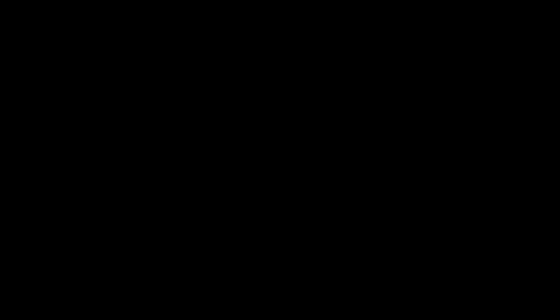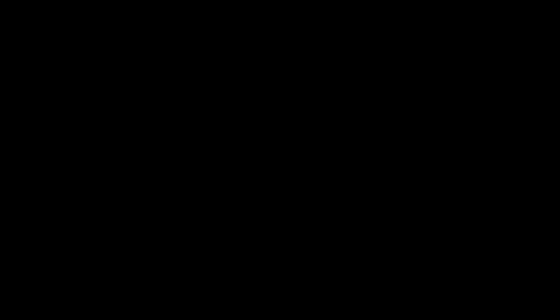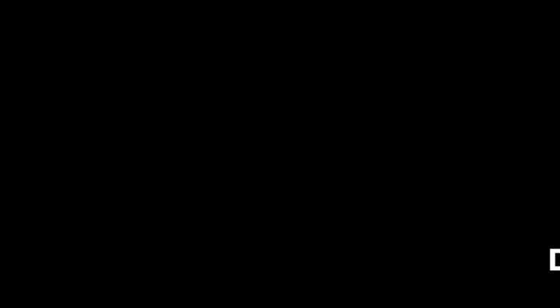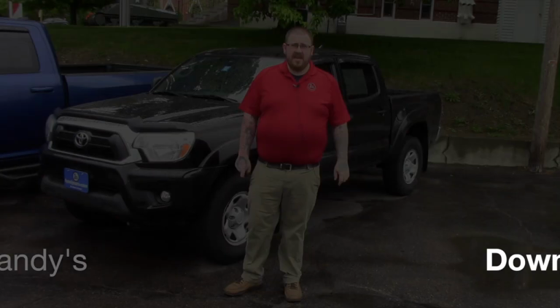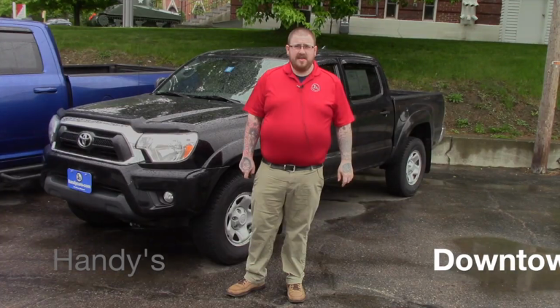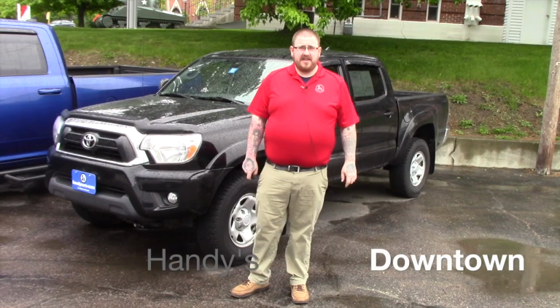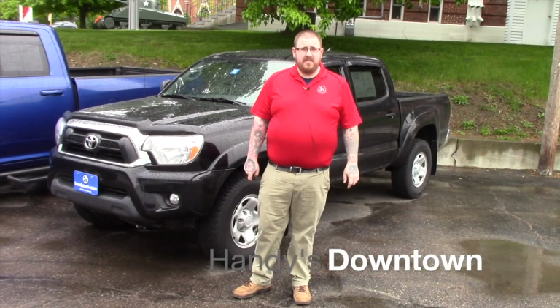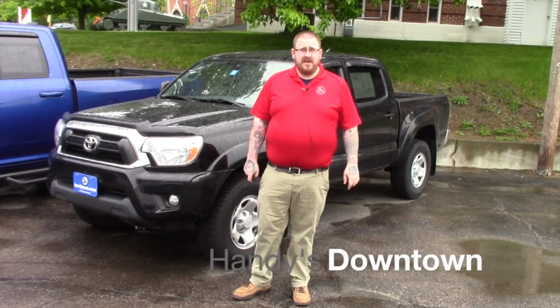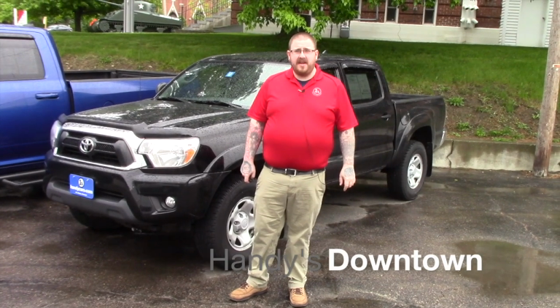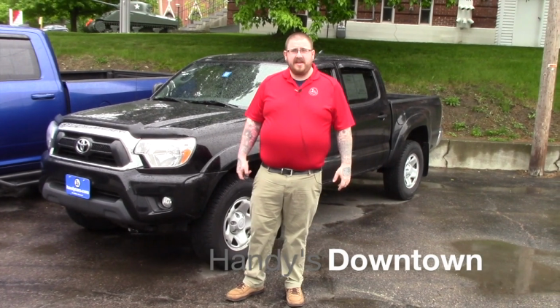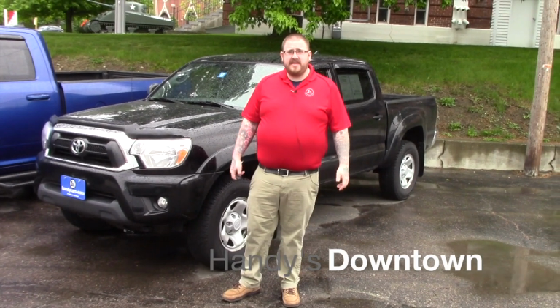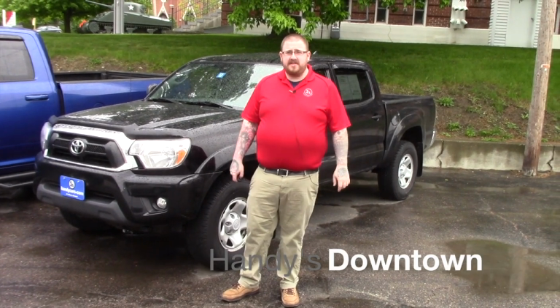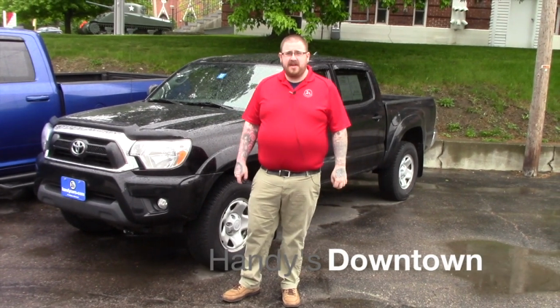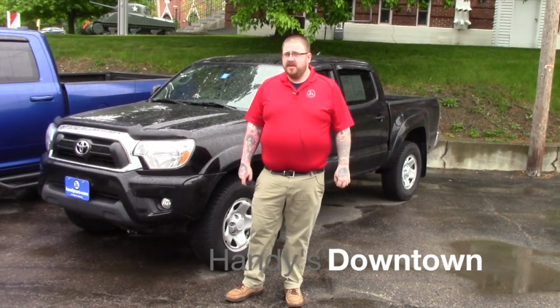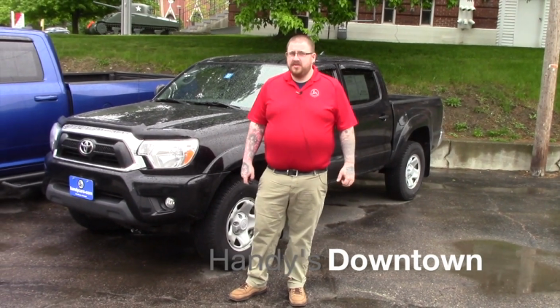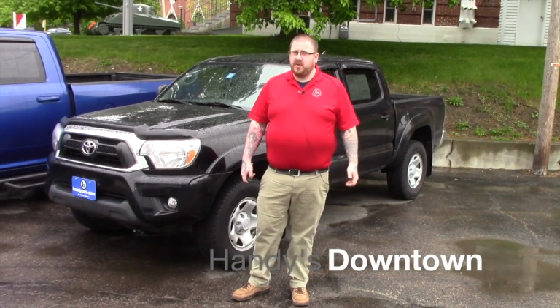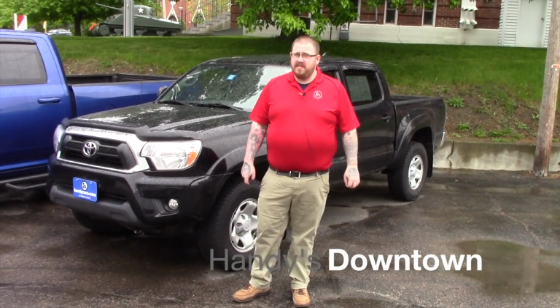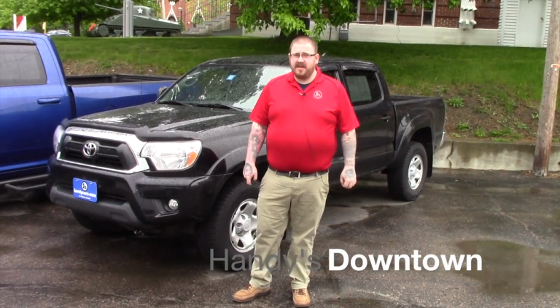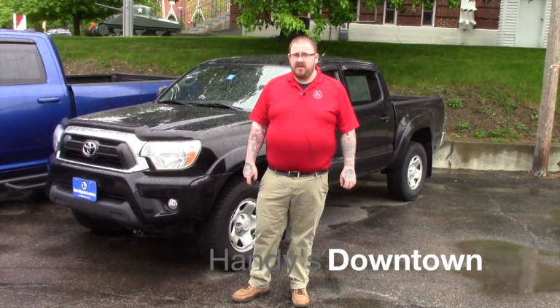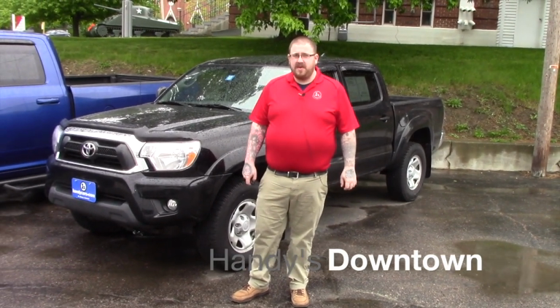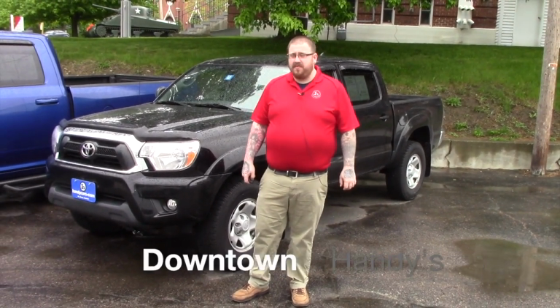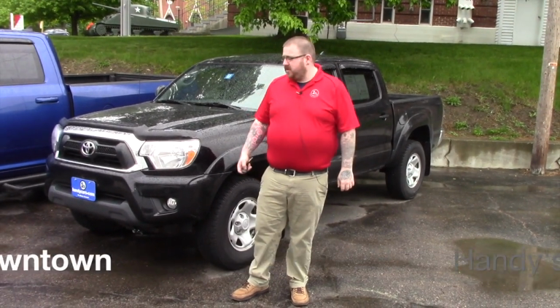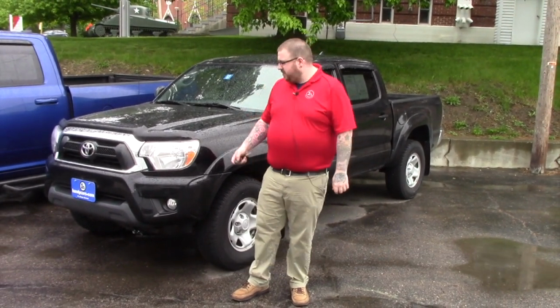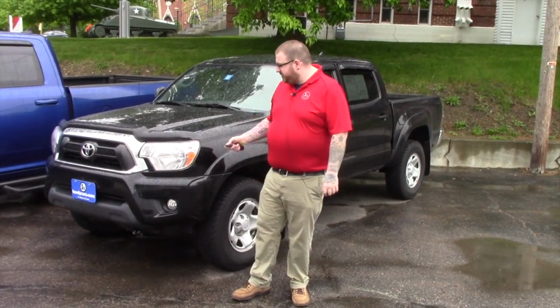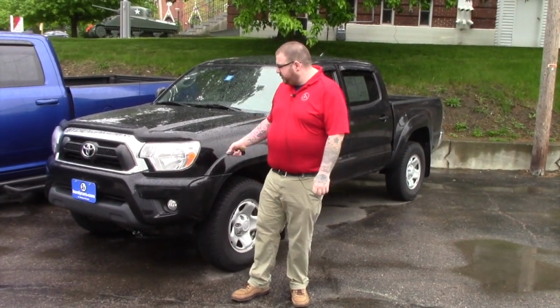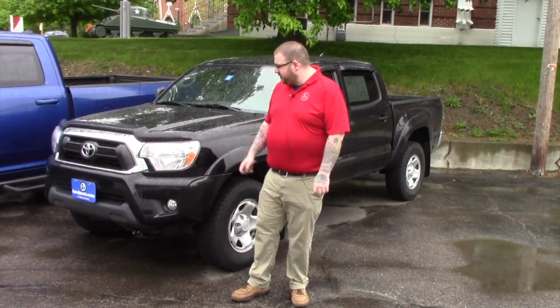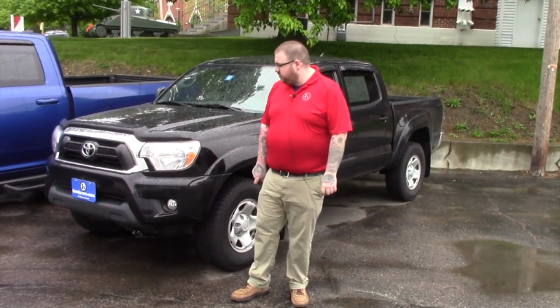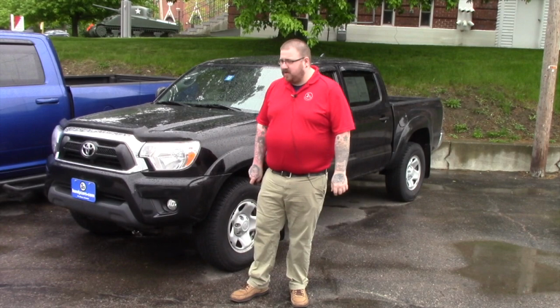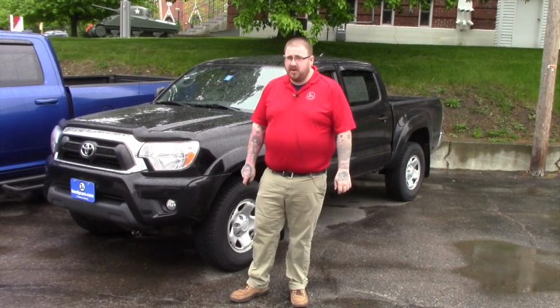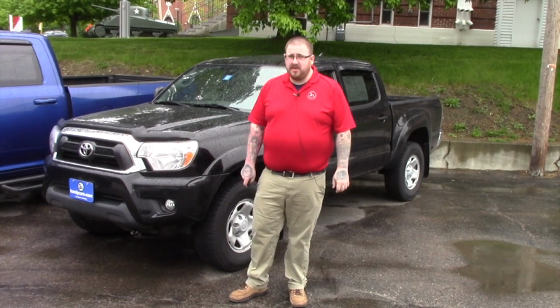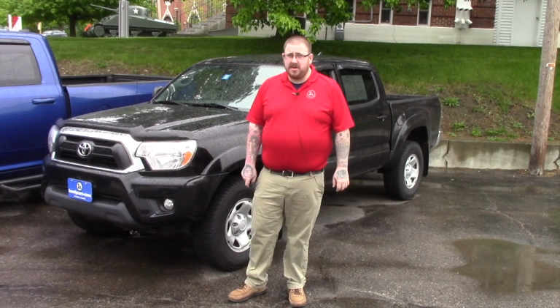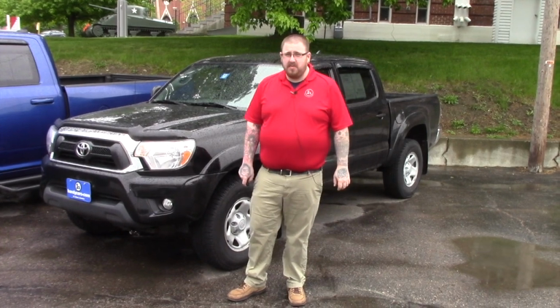Hi Vicki, Nick Lambert here at Handy's Downtown. Just wanted to make a quick video for you on this 2012 Toyota Tacoma.